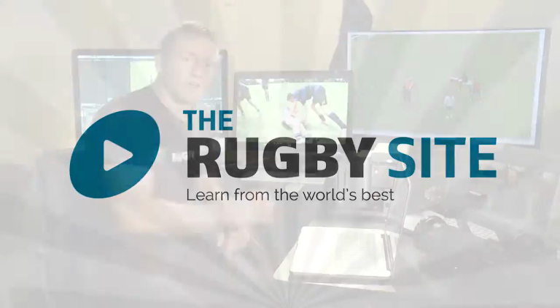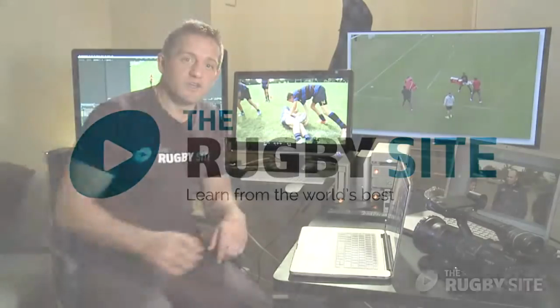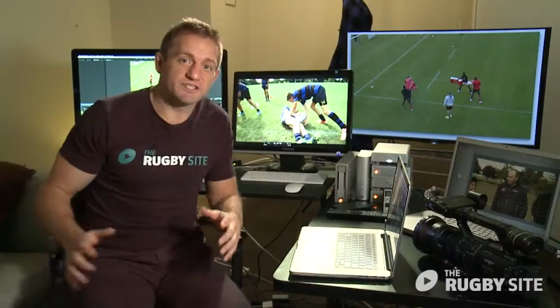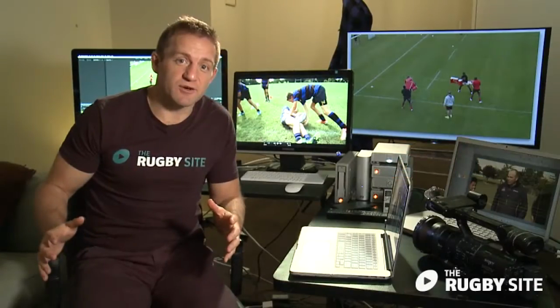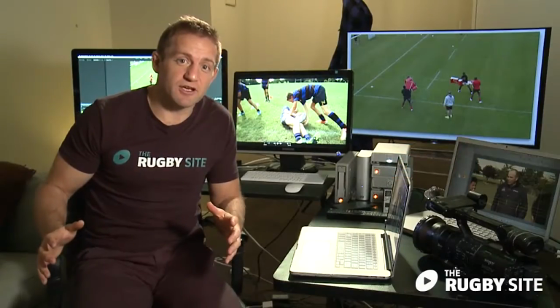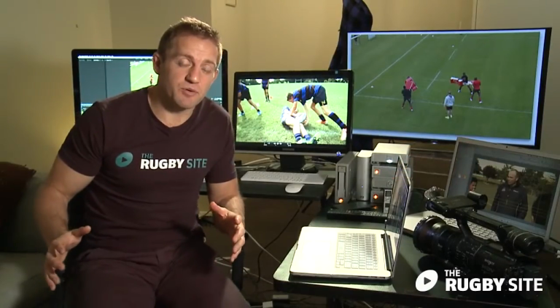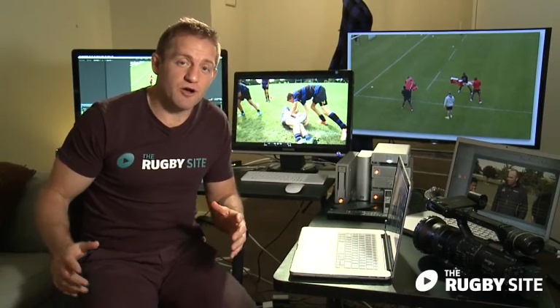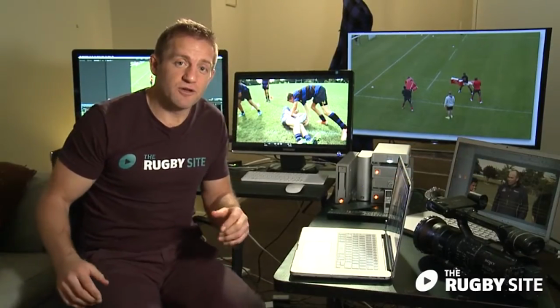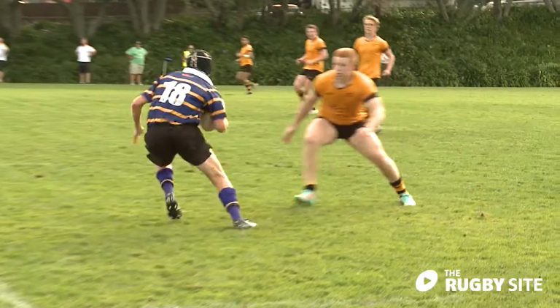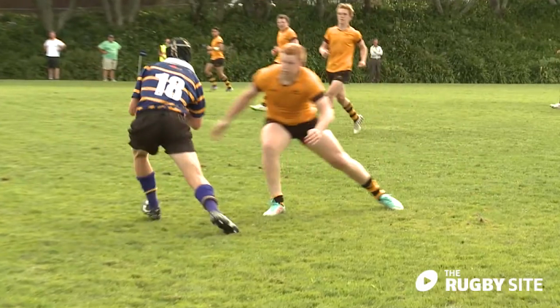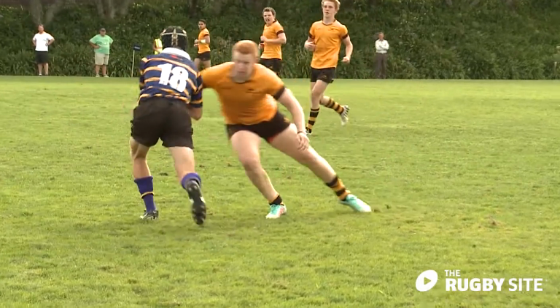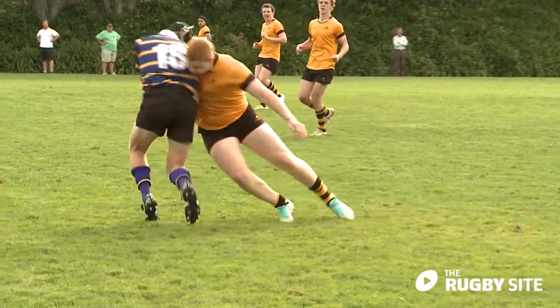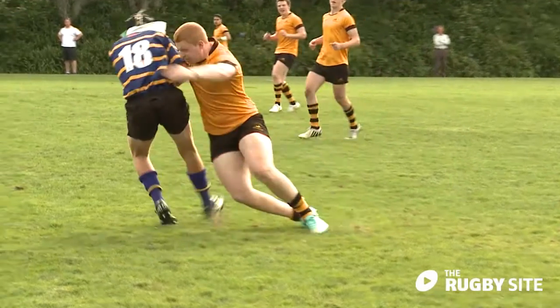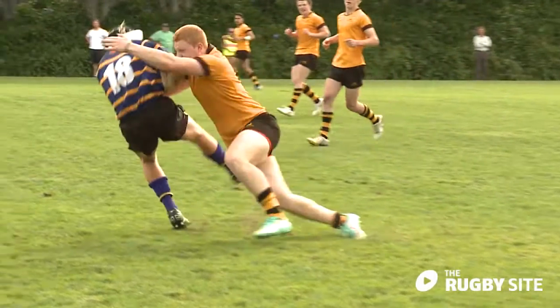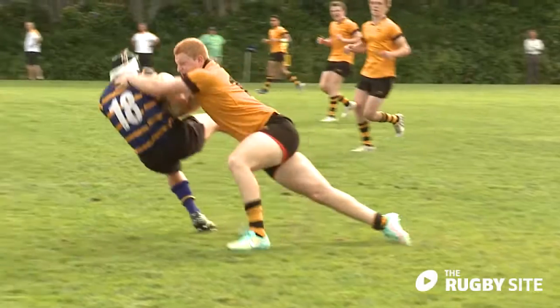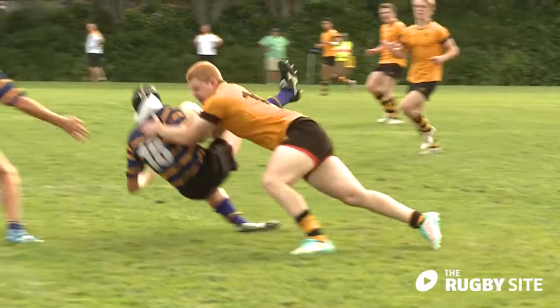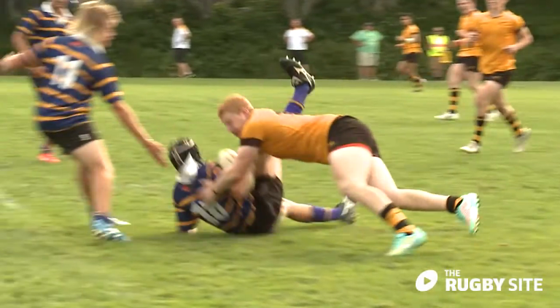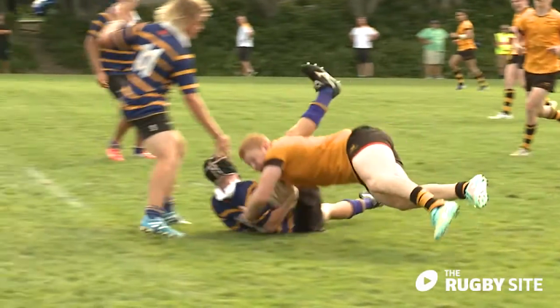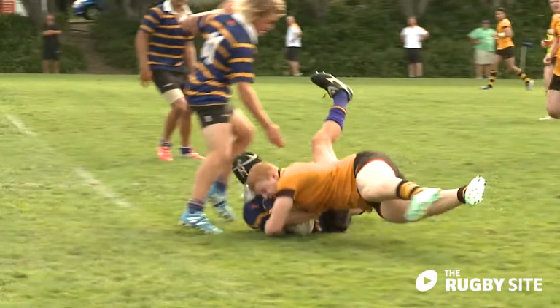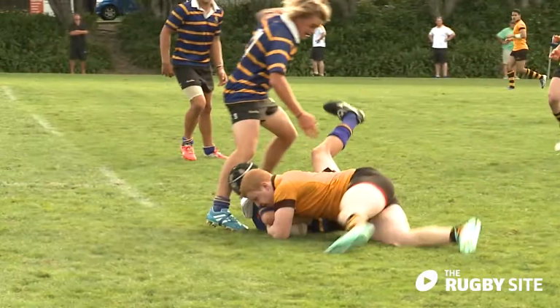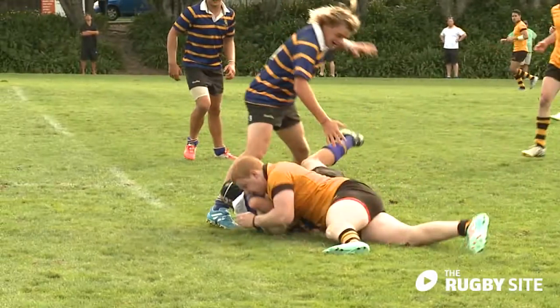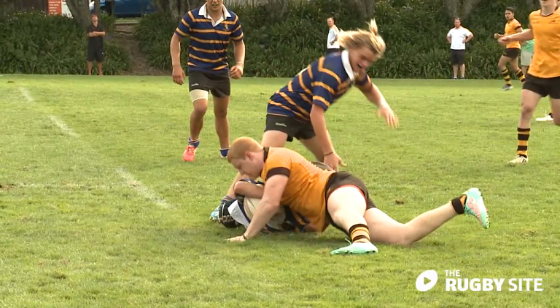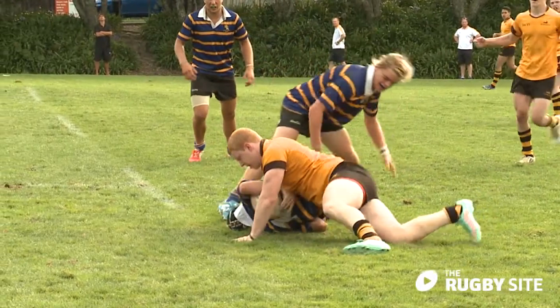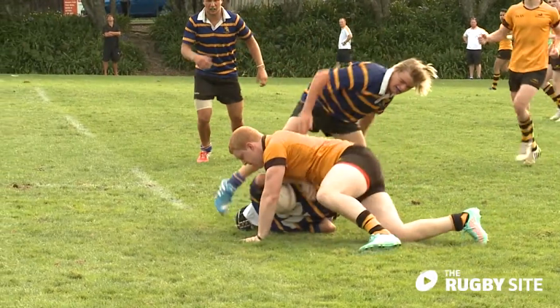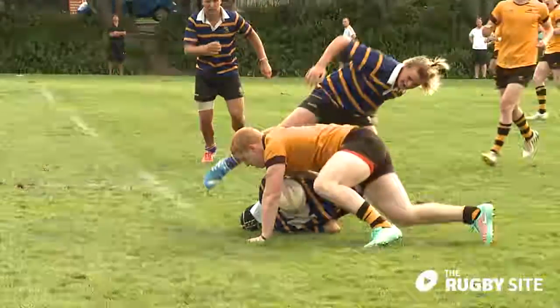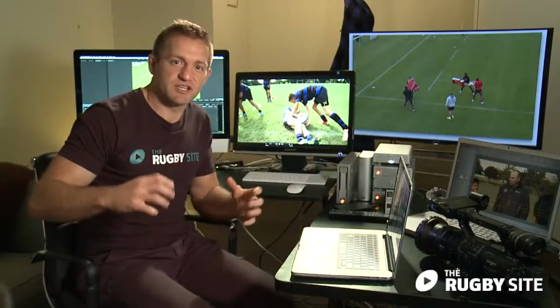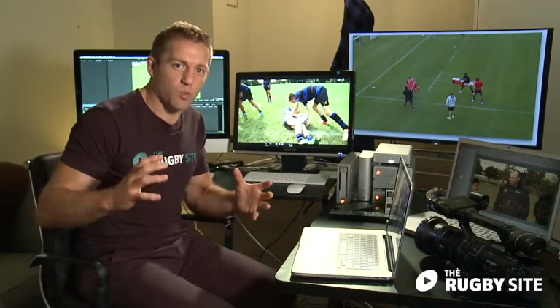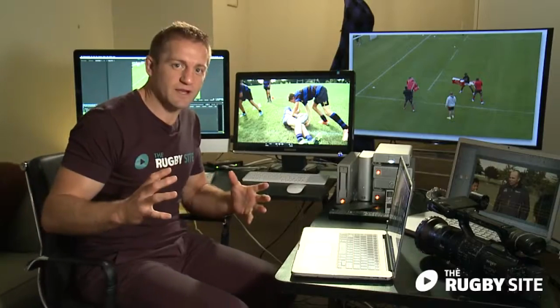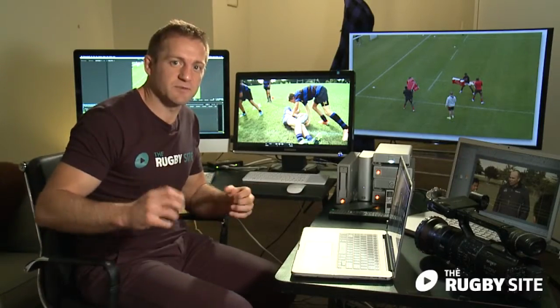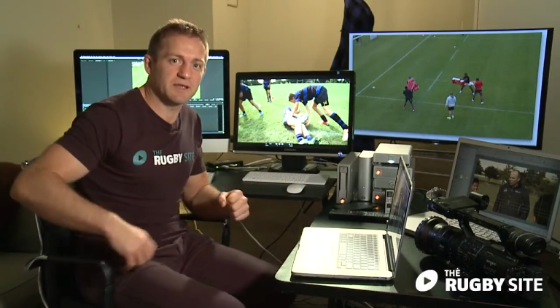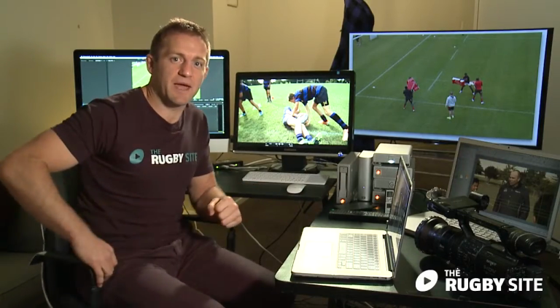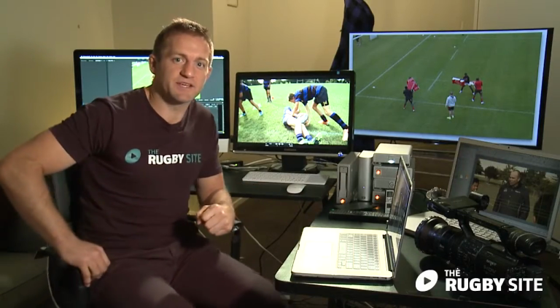Want to tackle like a pro? Here at the rugby site, we've smashed together our best tackling coaches into one complete package.